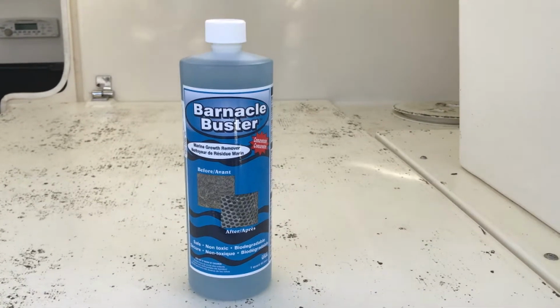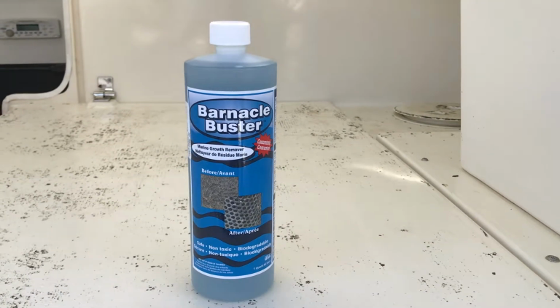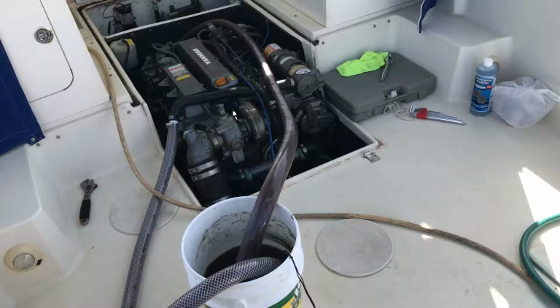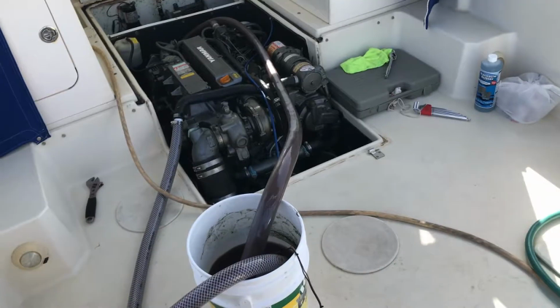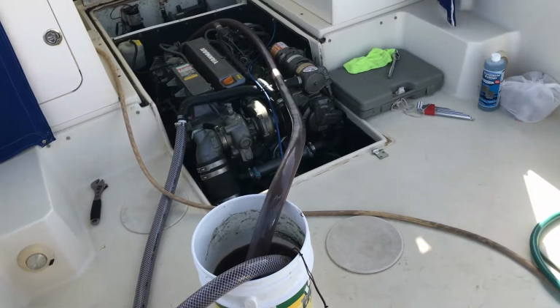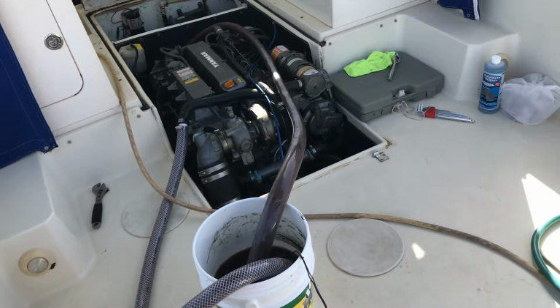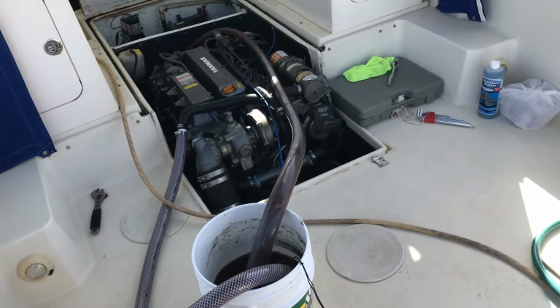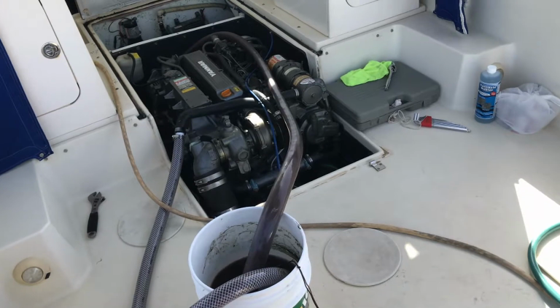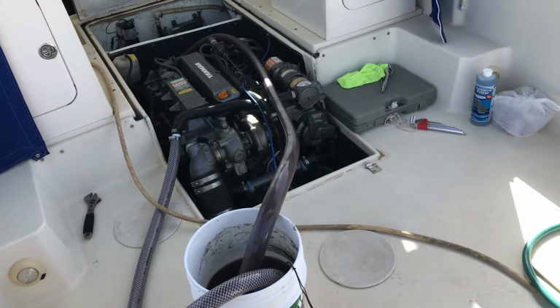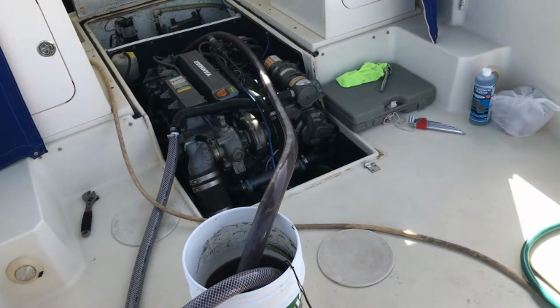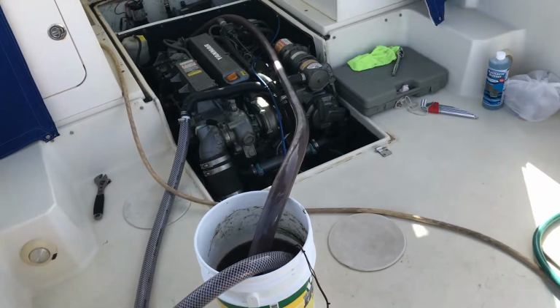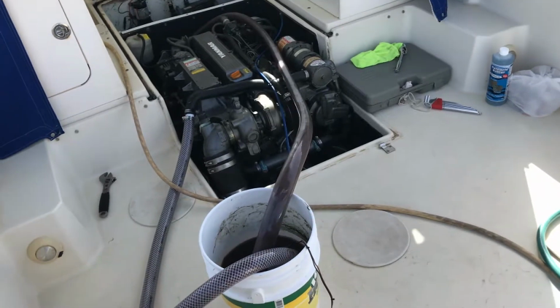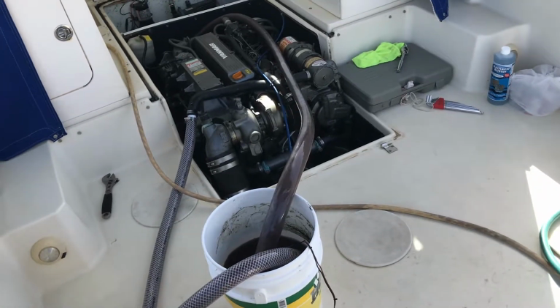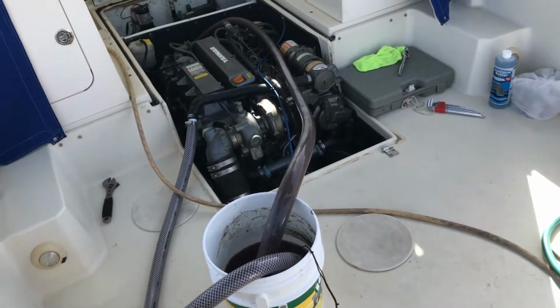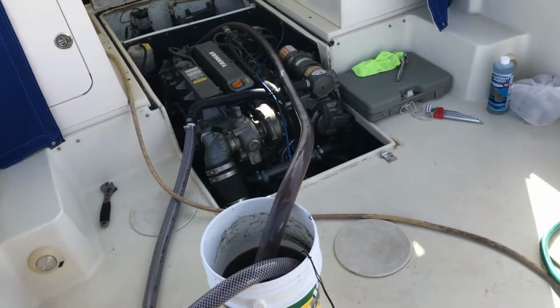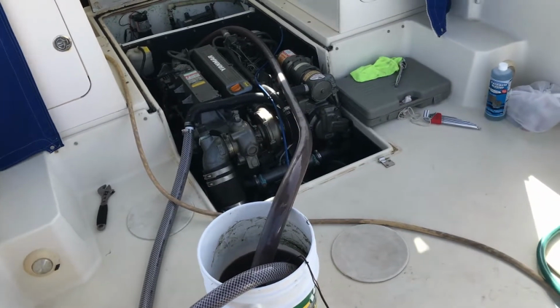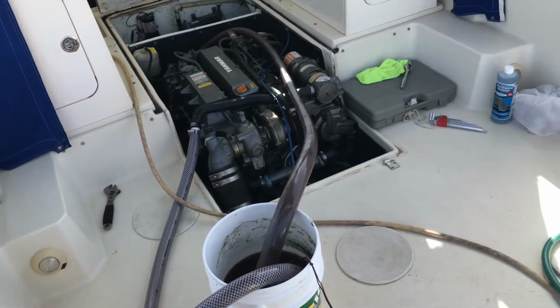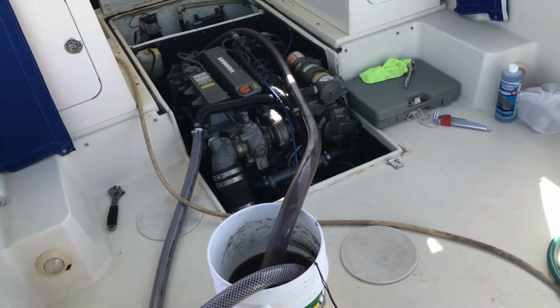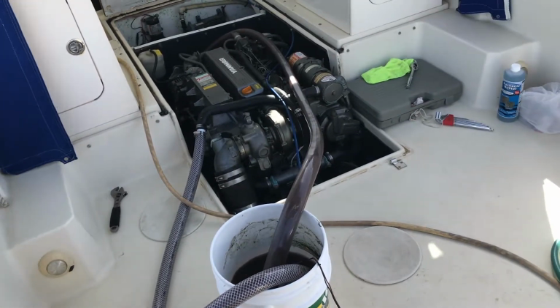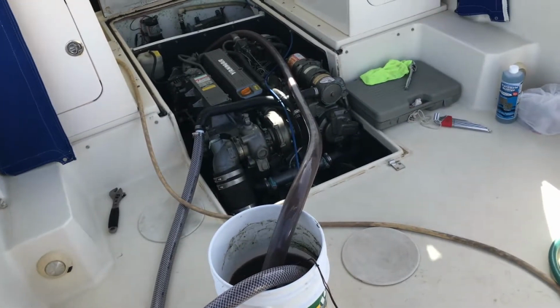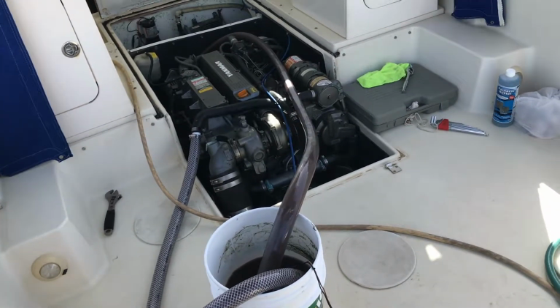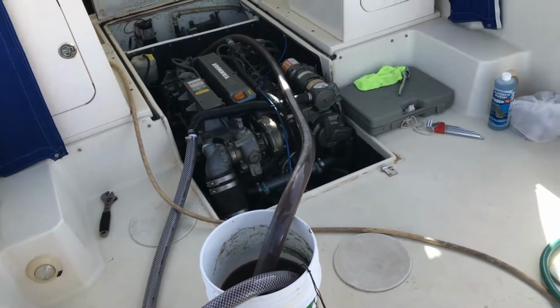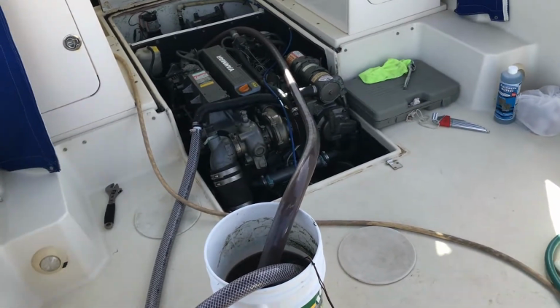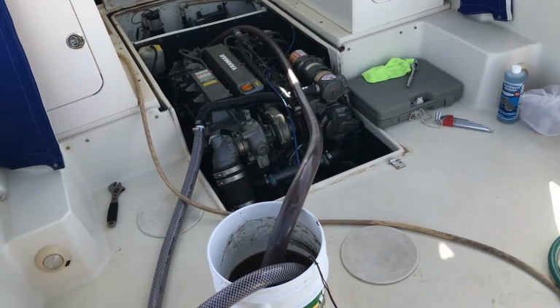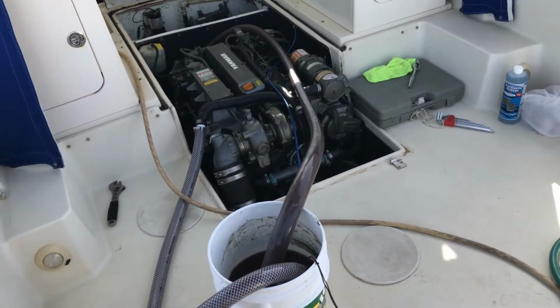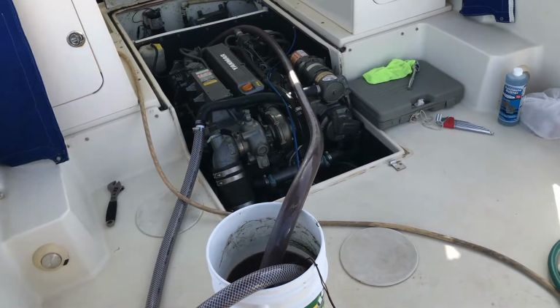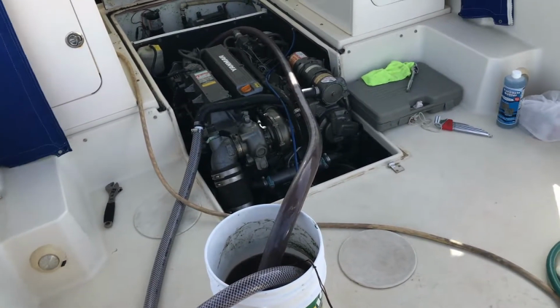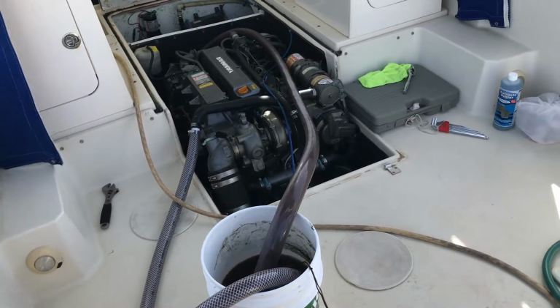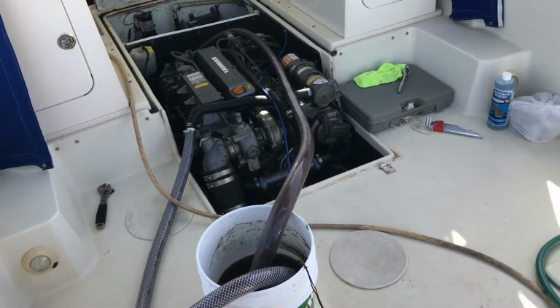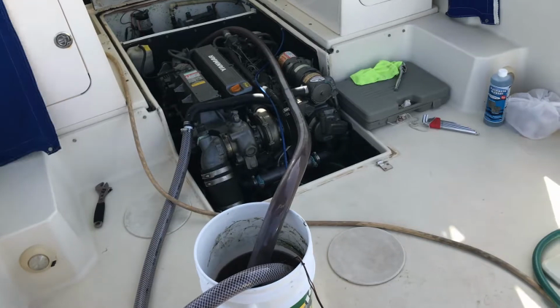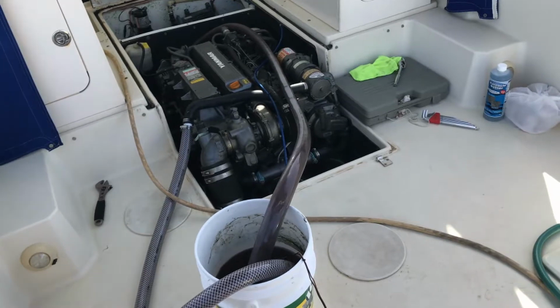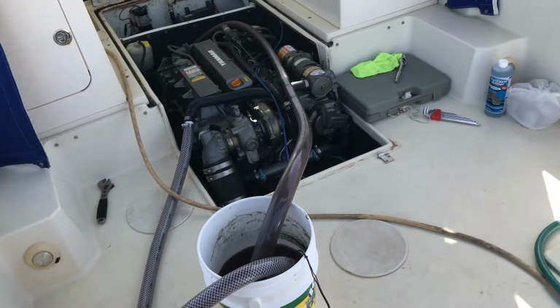A quick YouTube video to show you how to flush your Yanmar engine heat exchanger with Barnacle Buster.